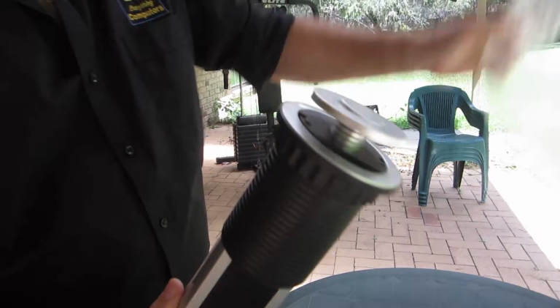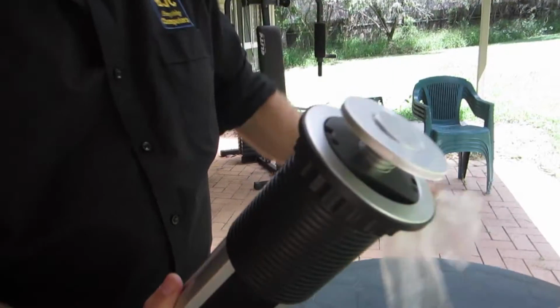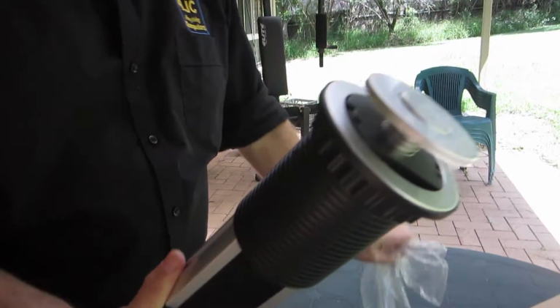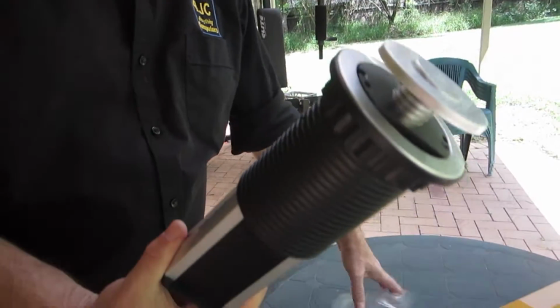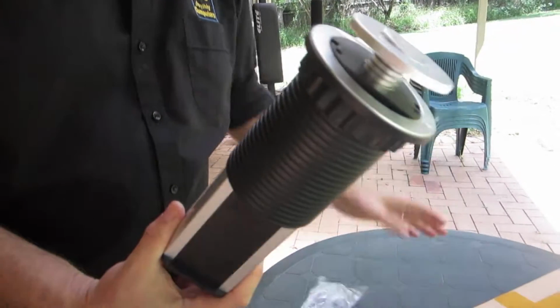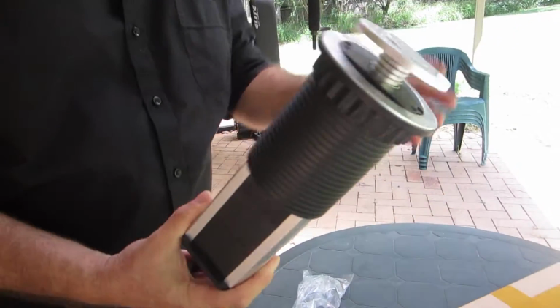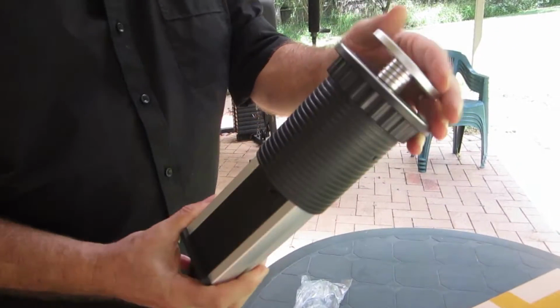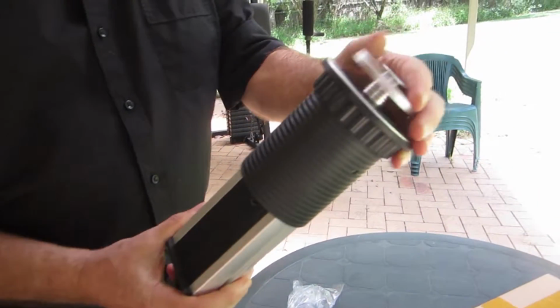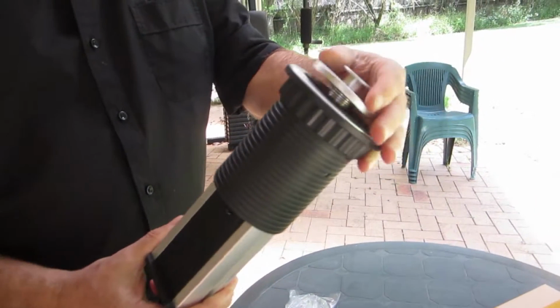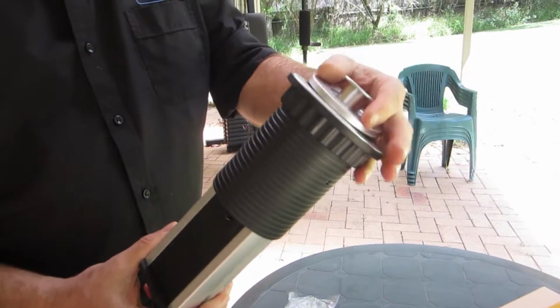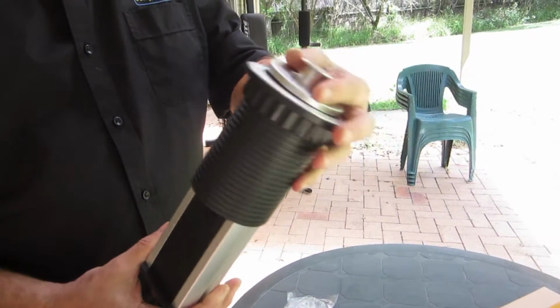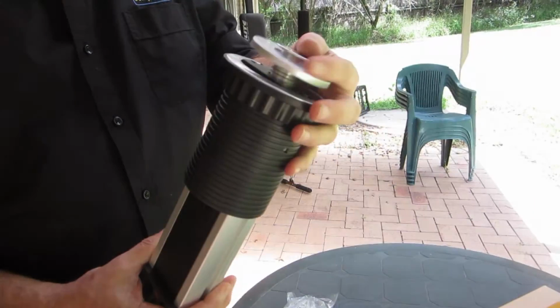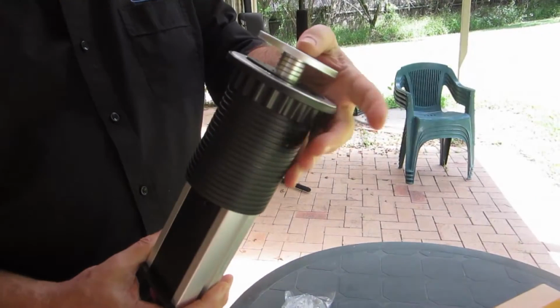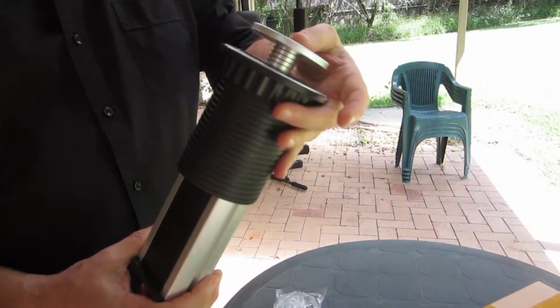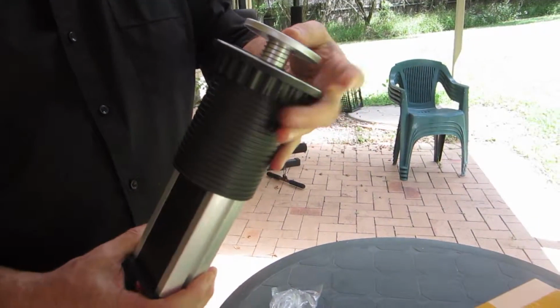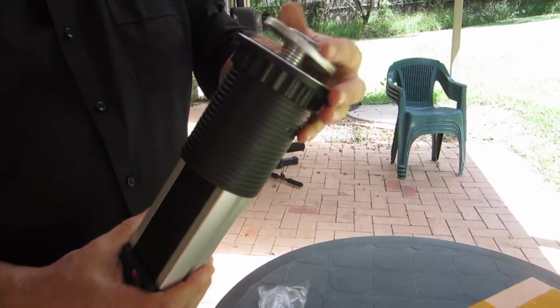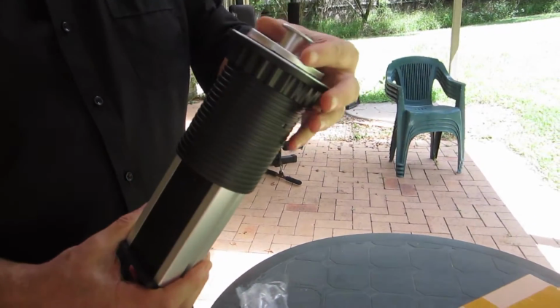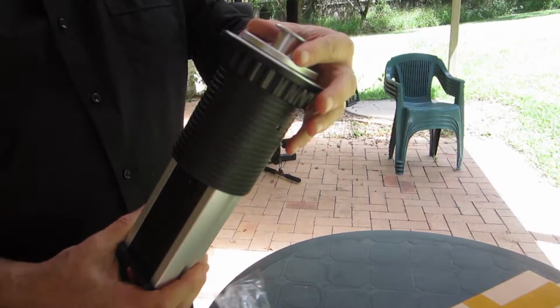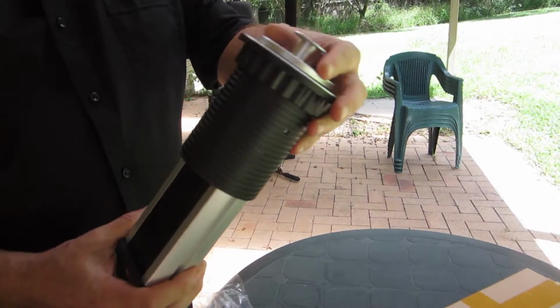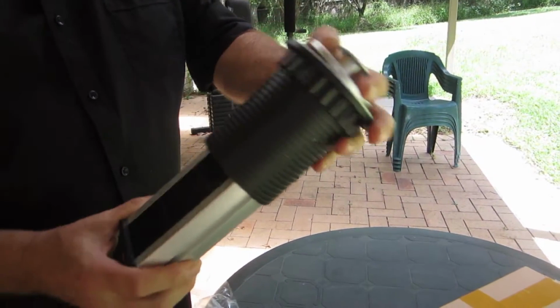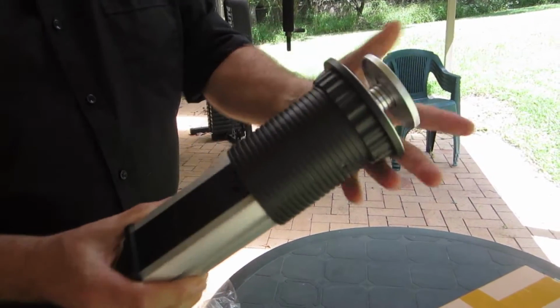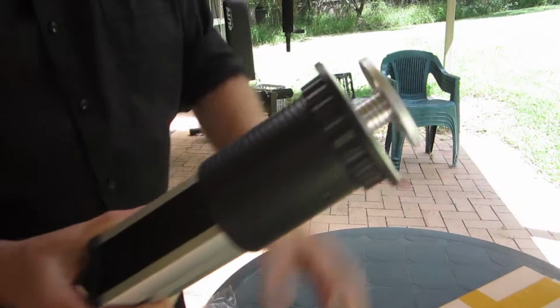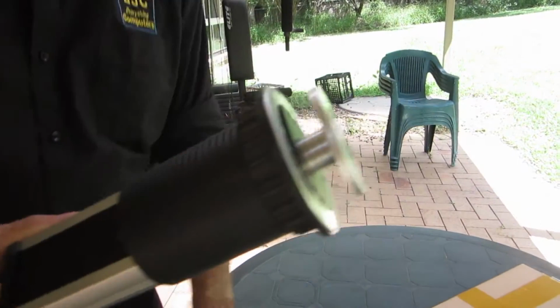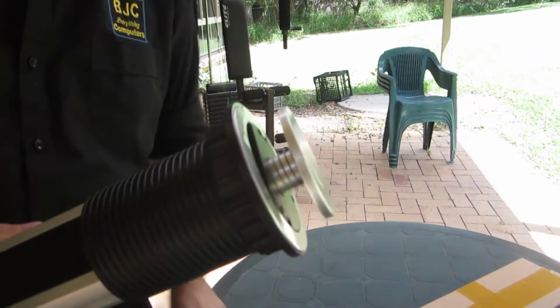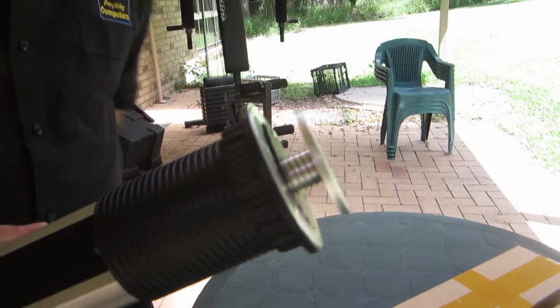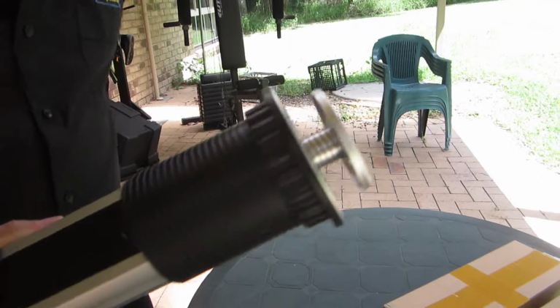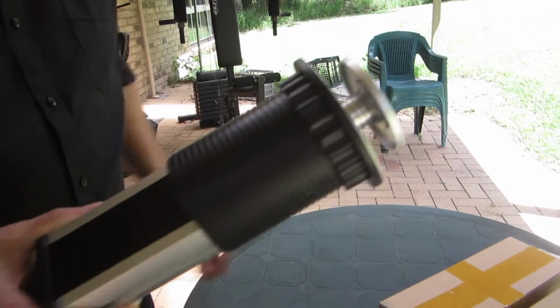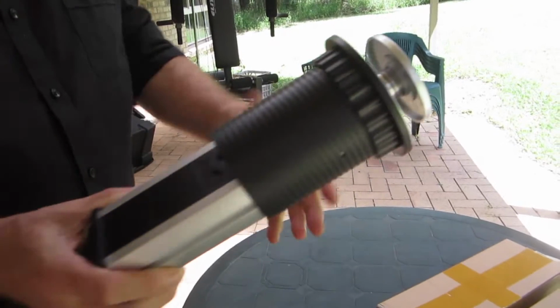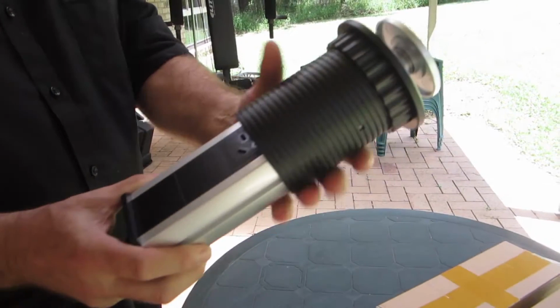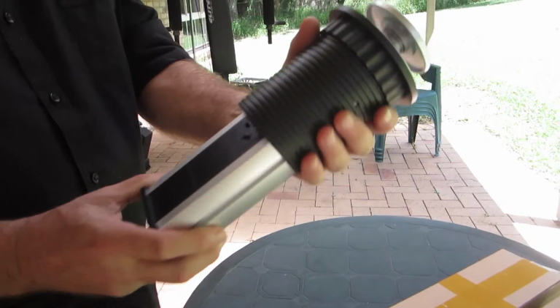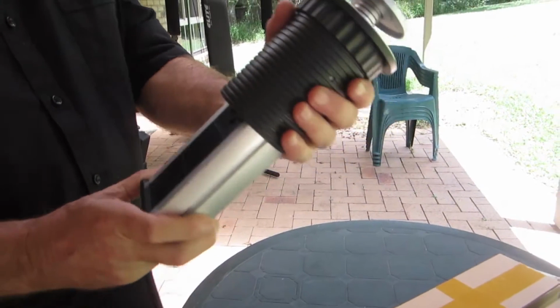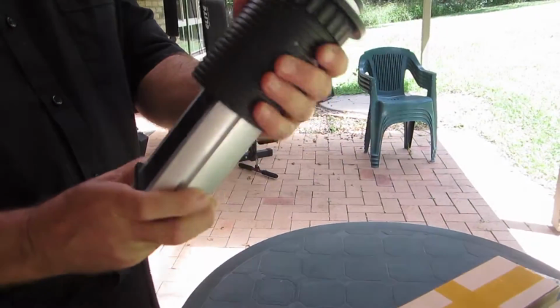They're an all-plastic construction, but they feel quite solid. It doesn't feel like something that will be easily broken.